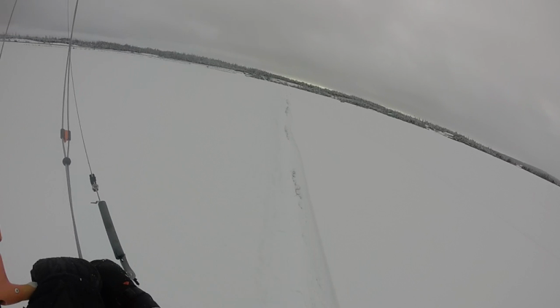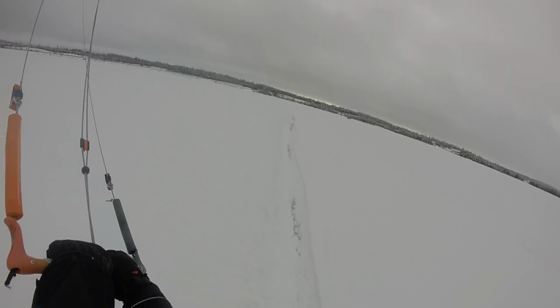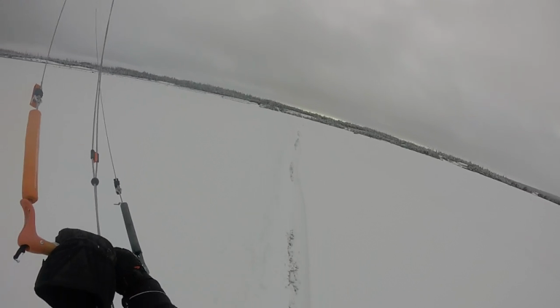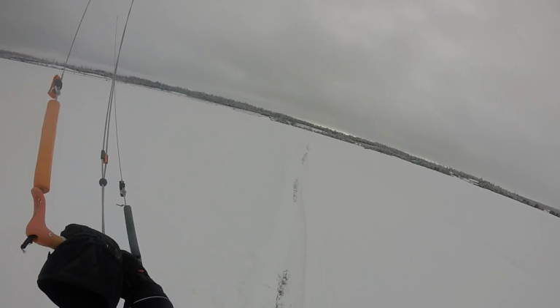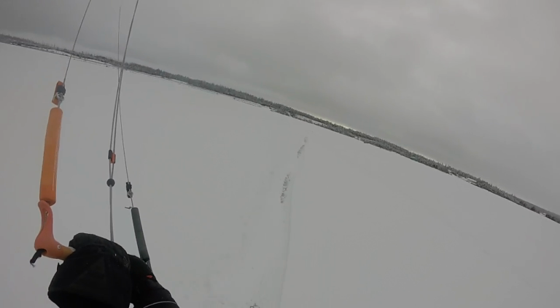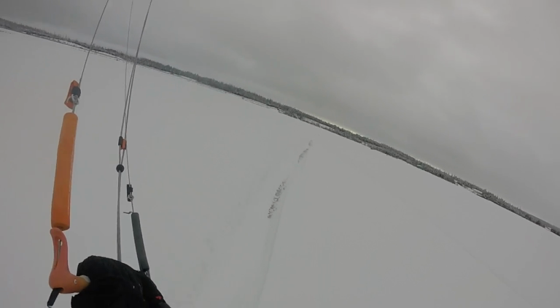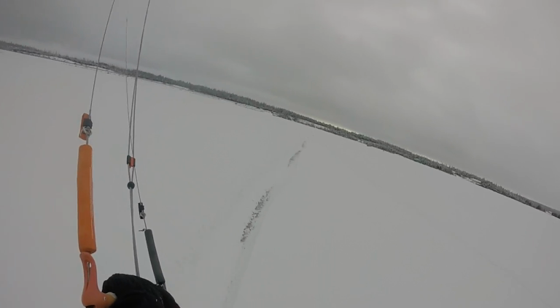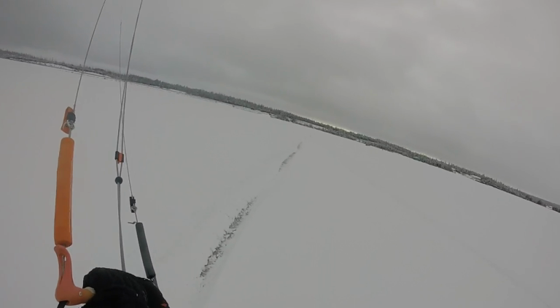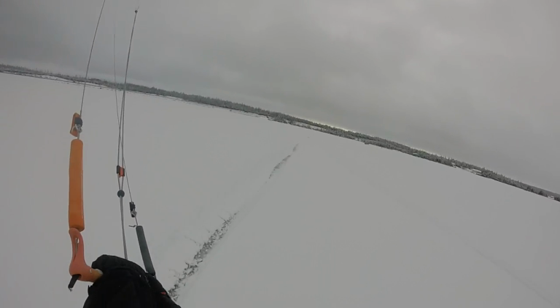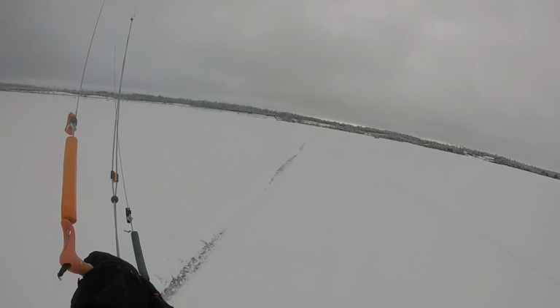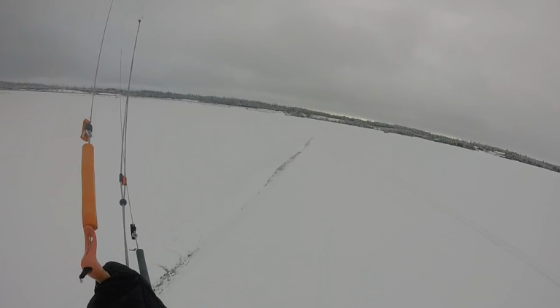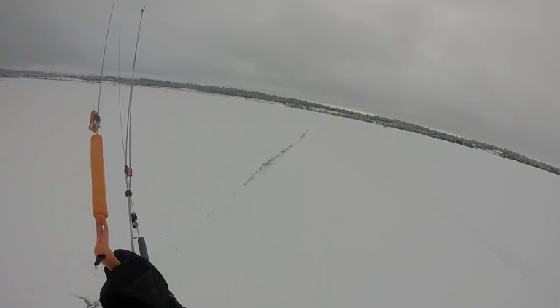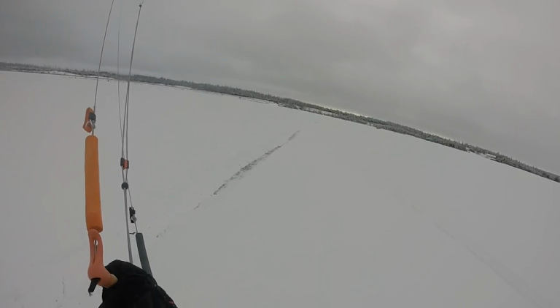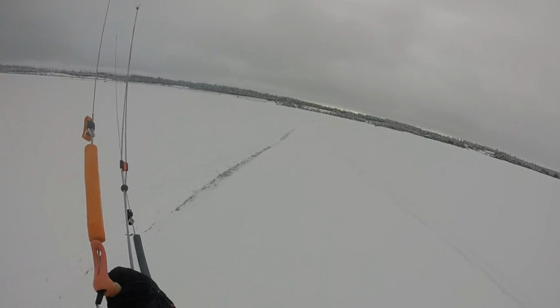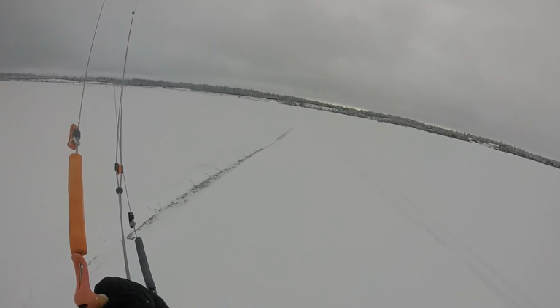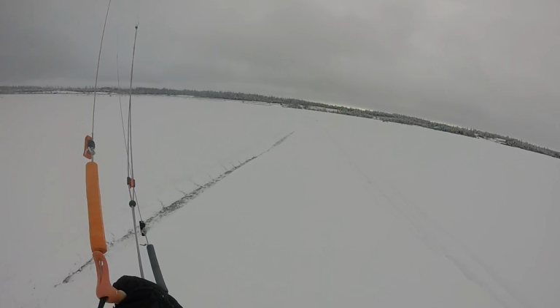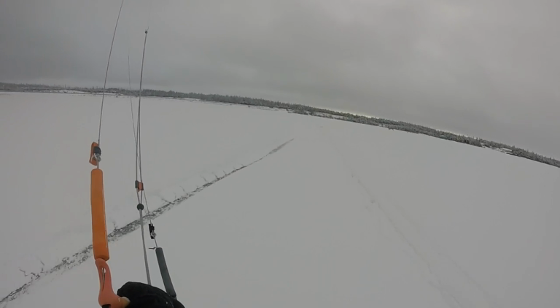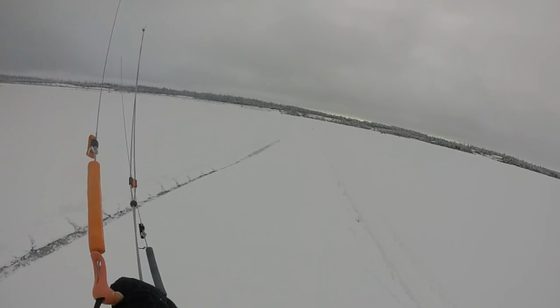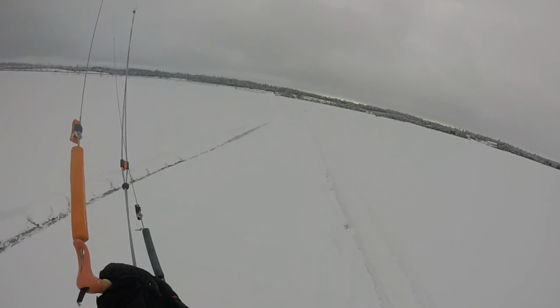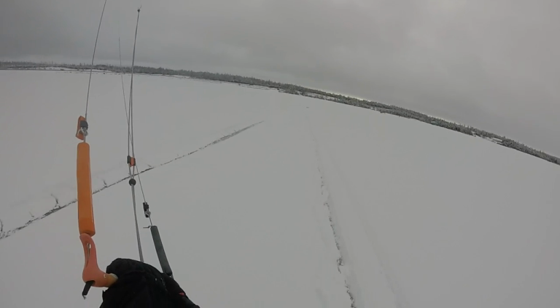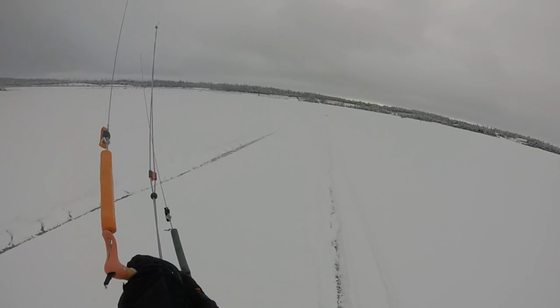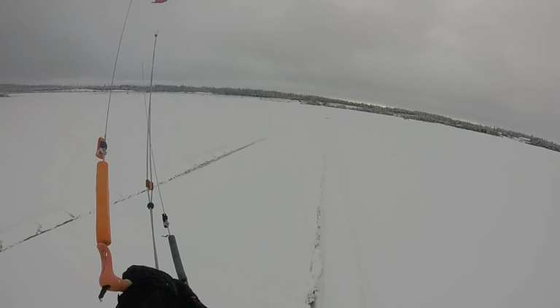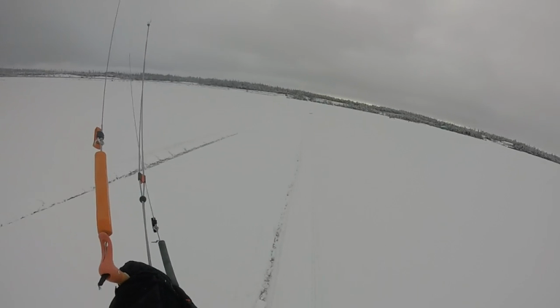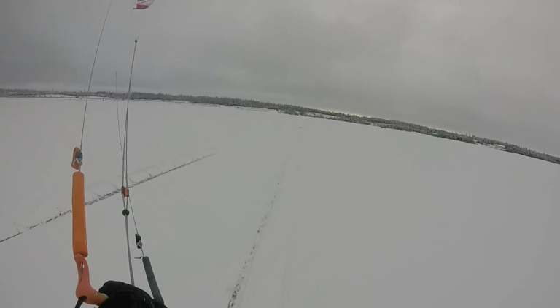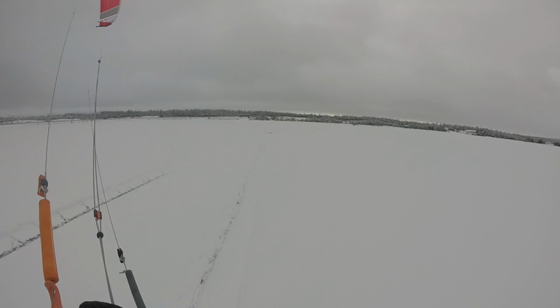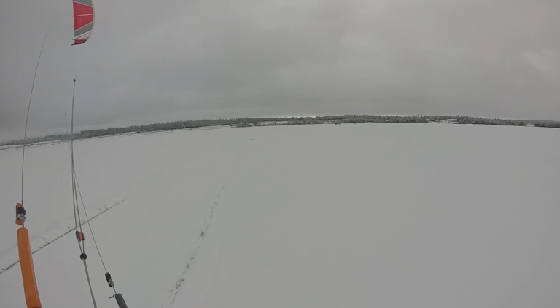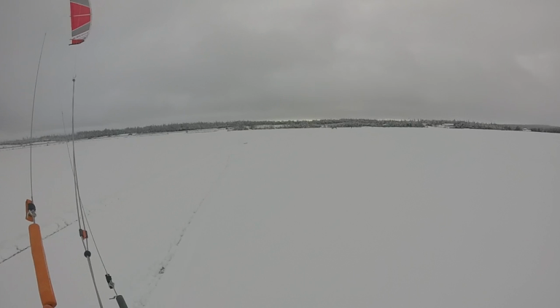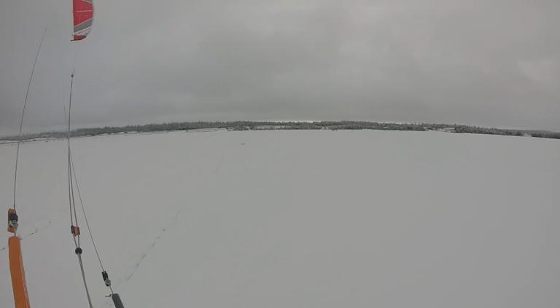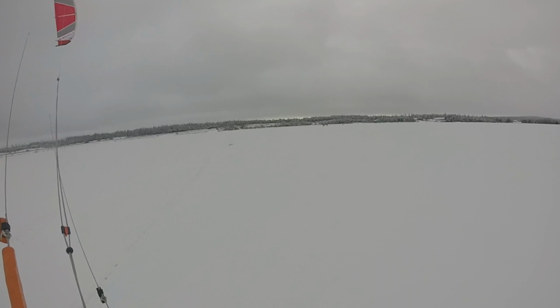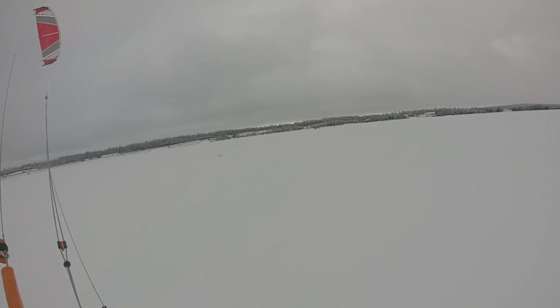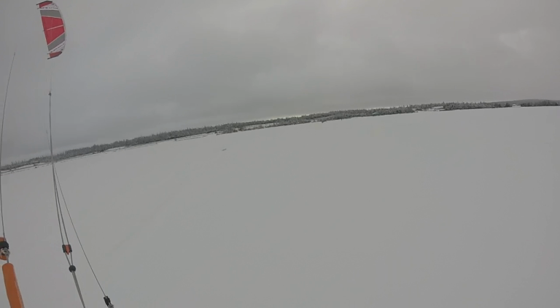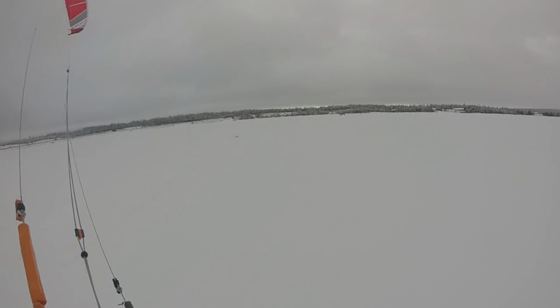Look — here's the angle of the wind. The angle of the wind bisects these two beats that I'm on.